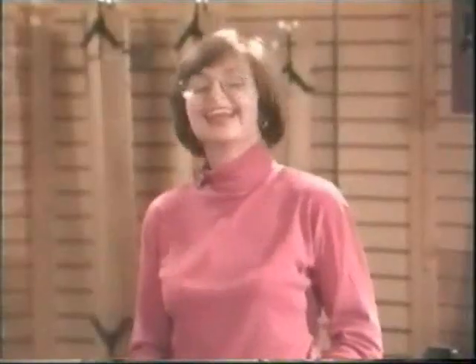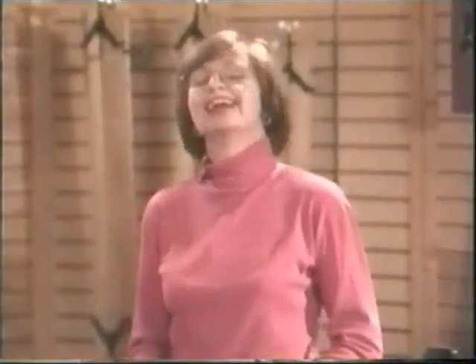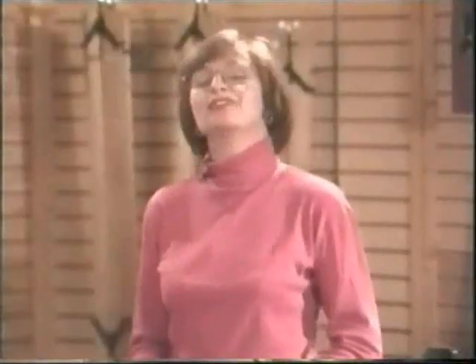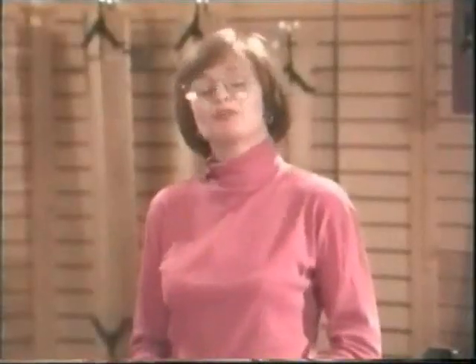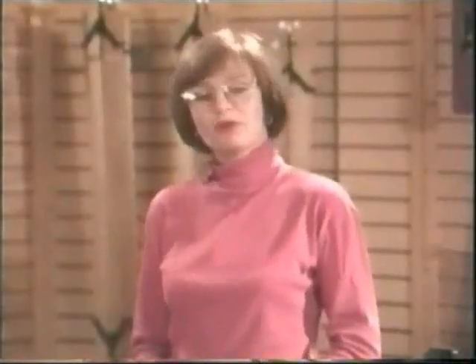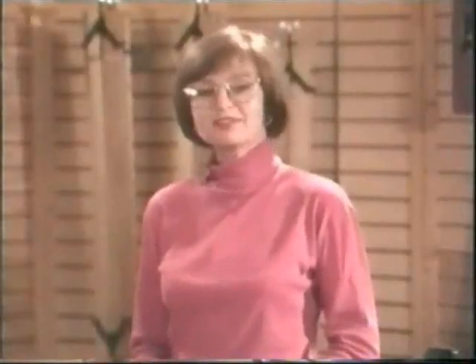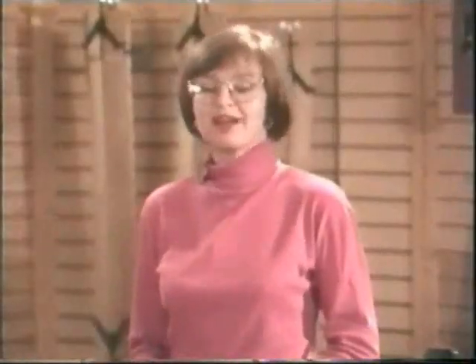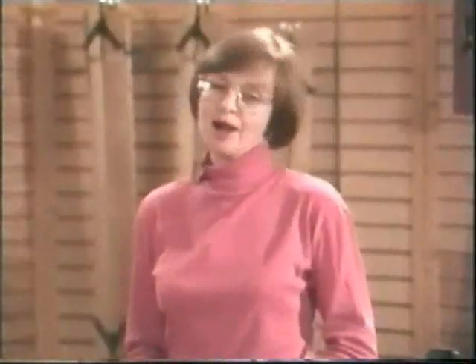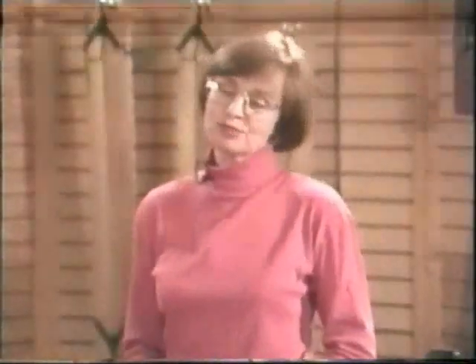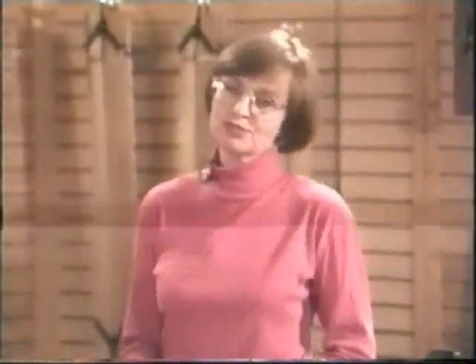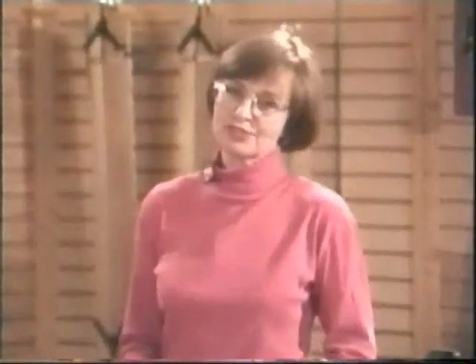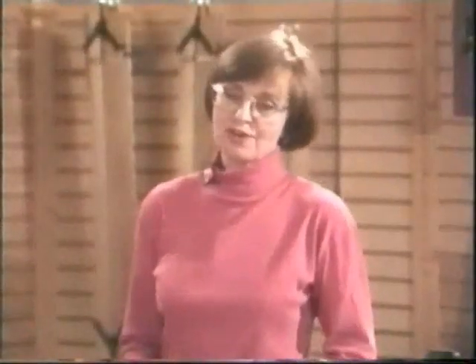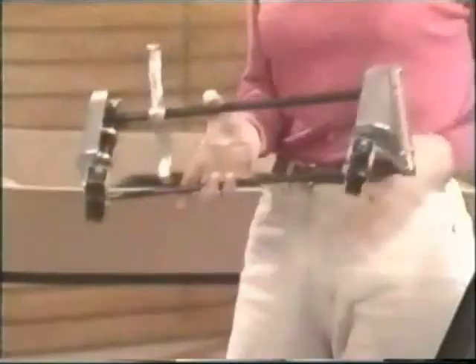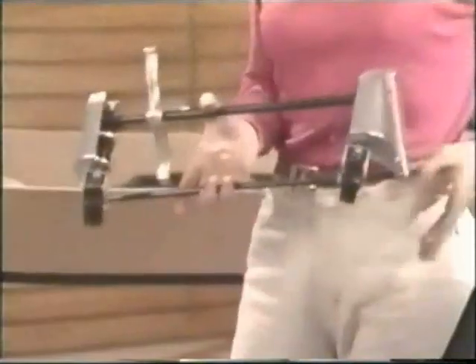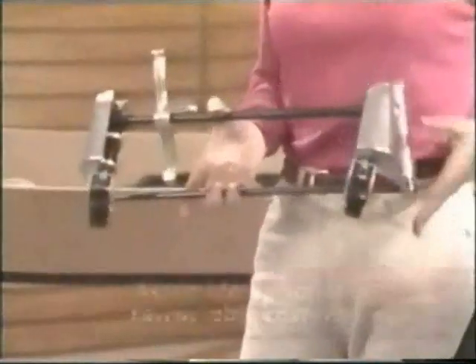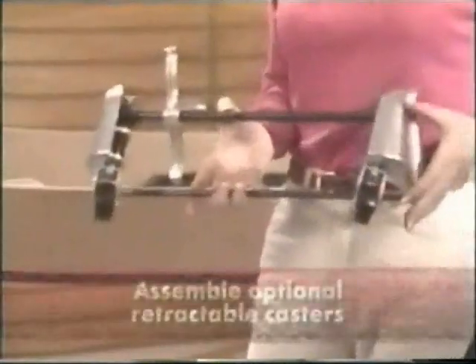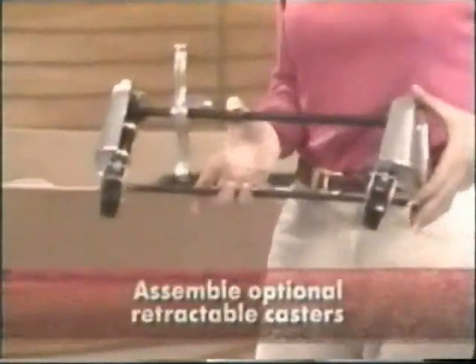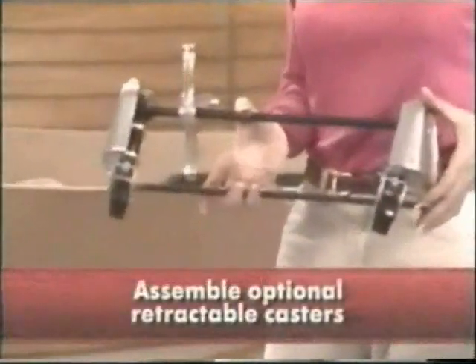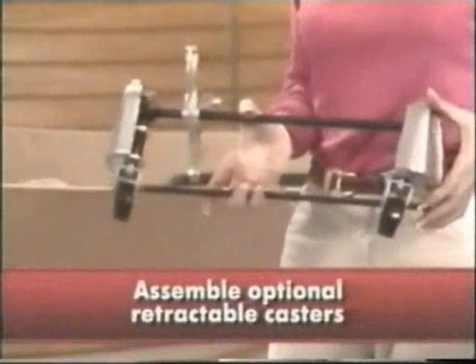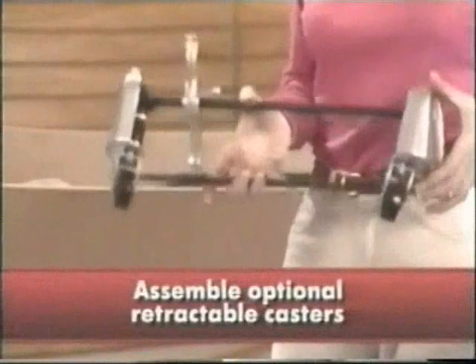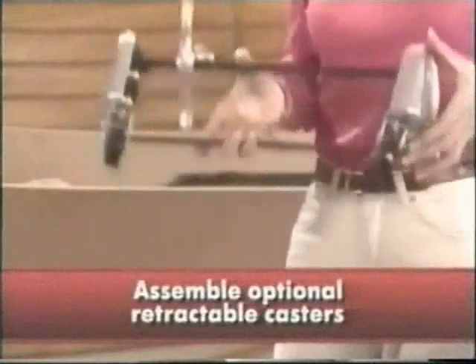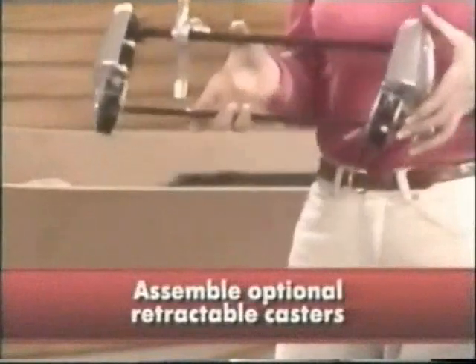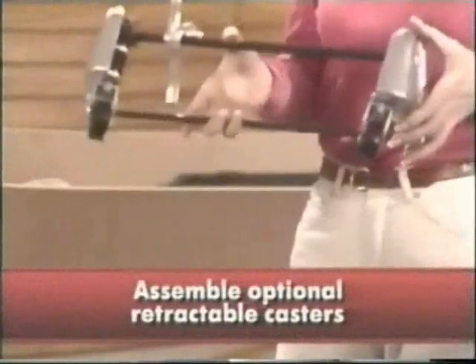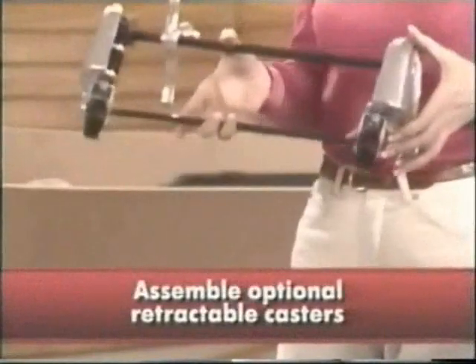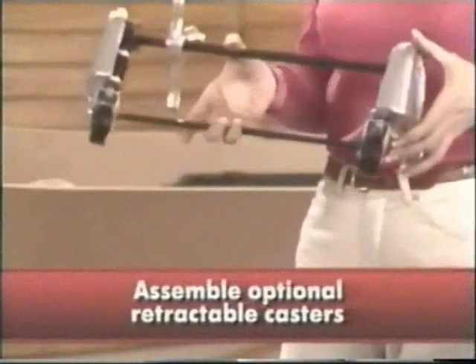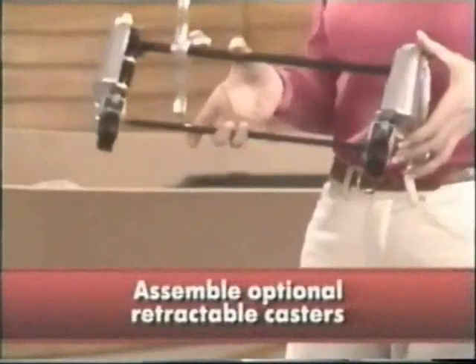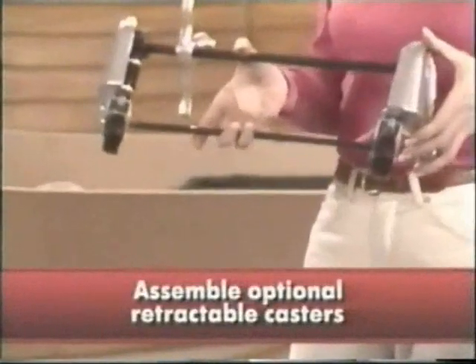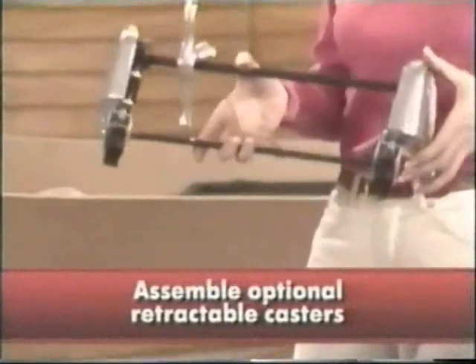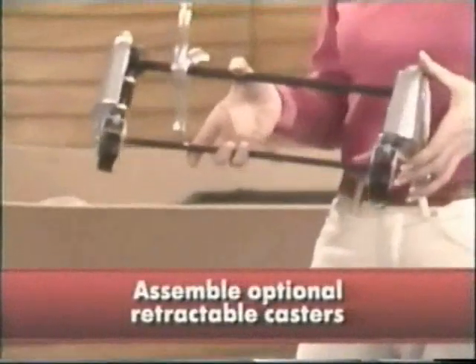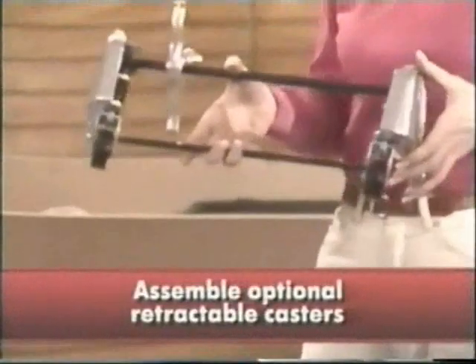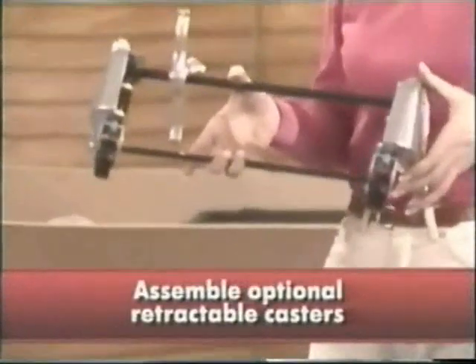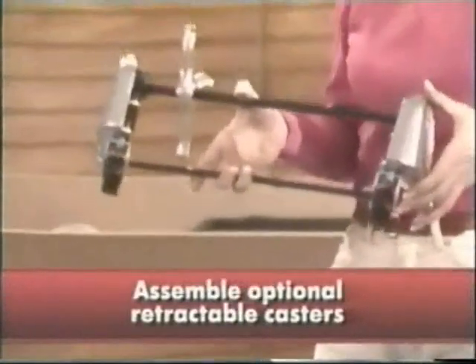If you ordered the optional starter accessory kit, this is the time to add the casters.